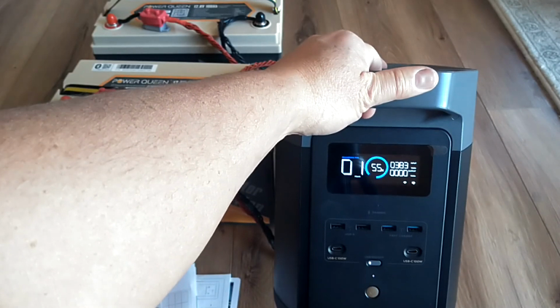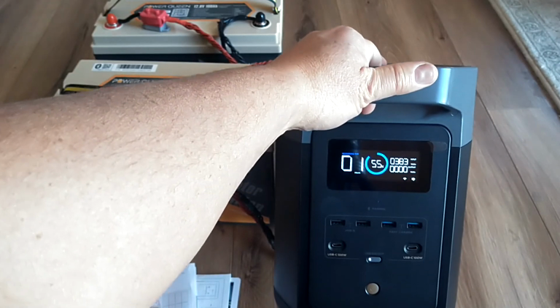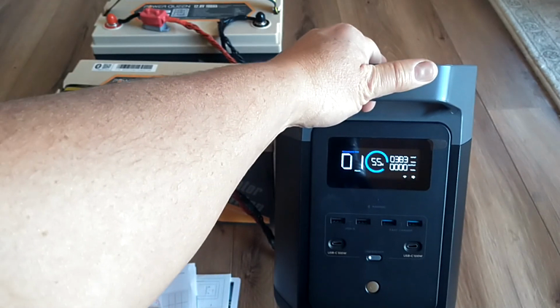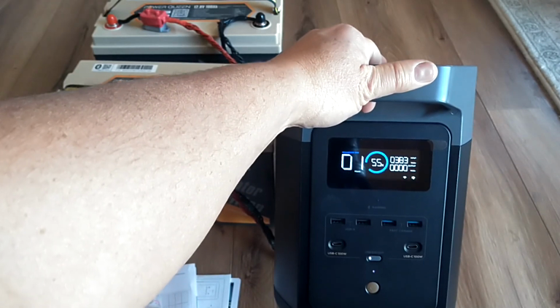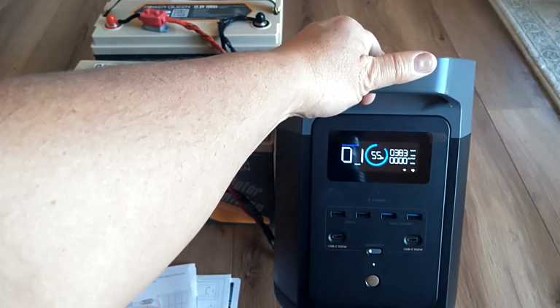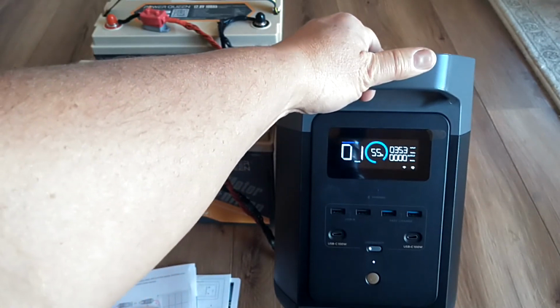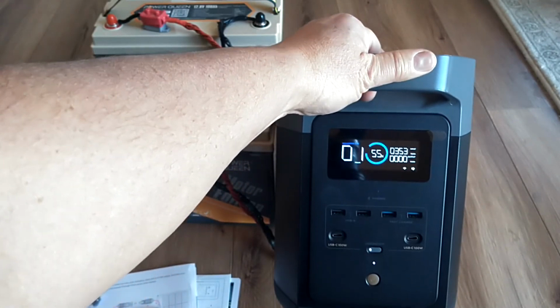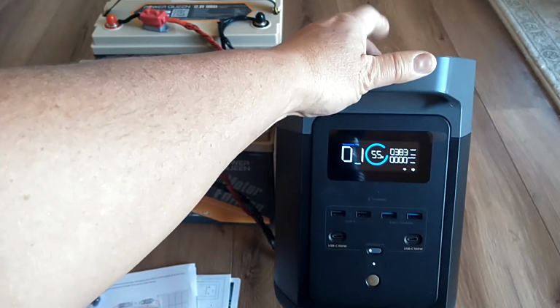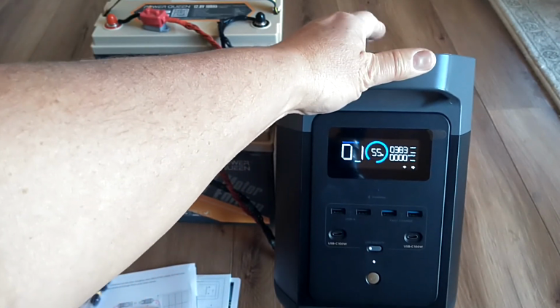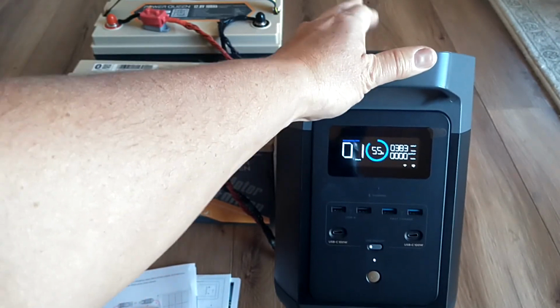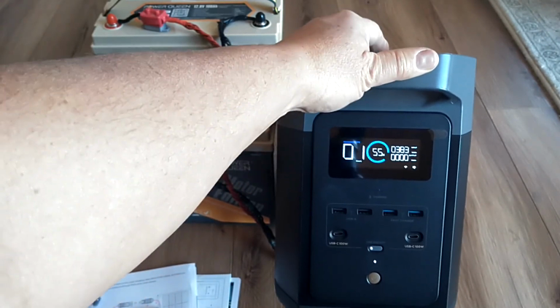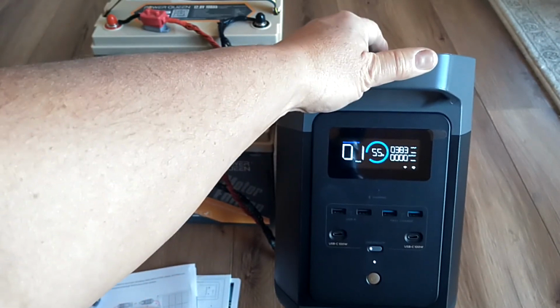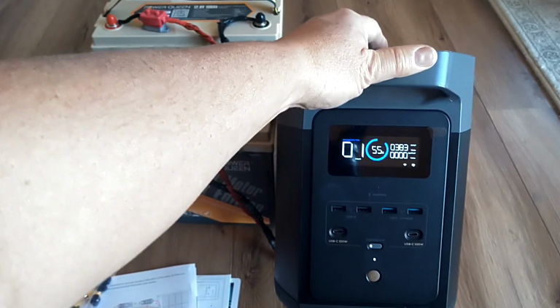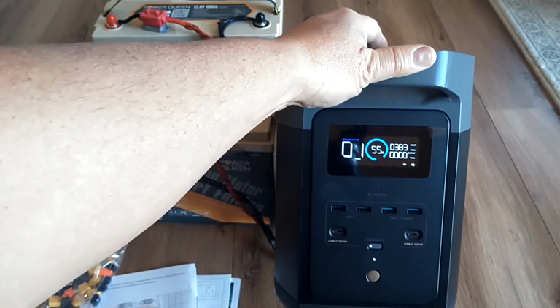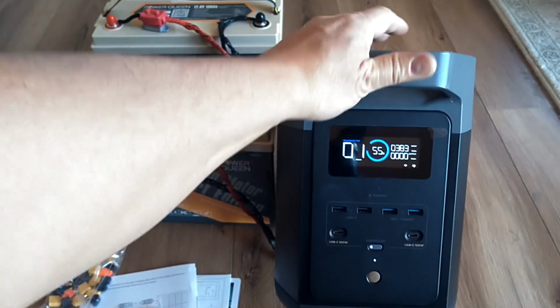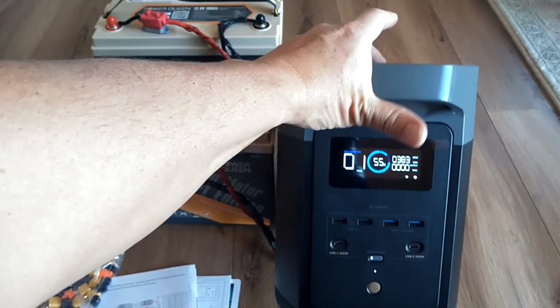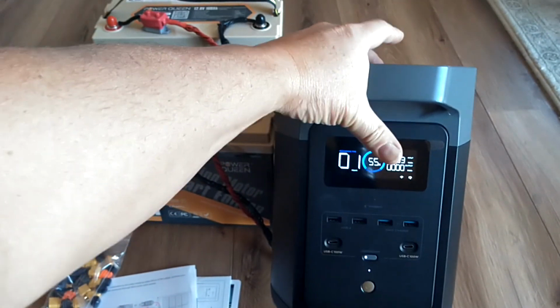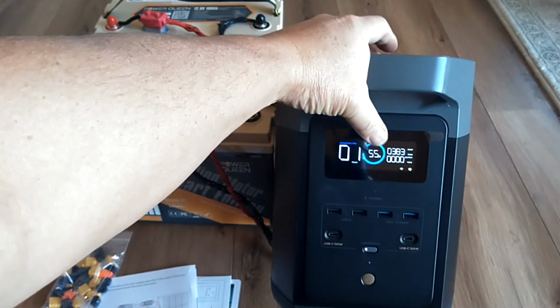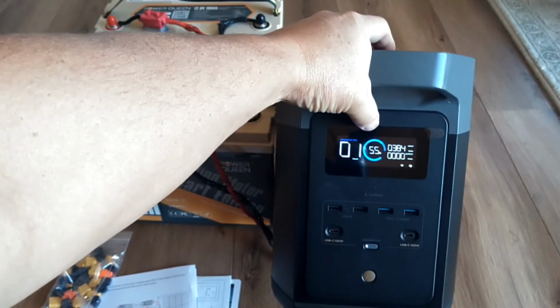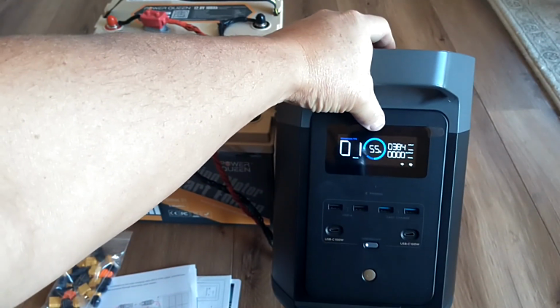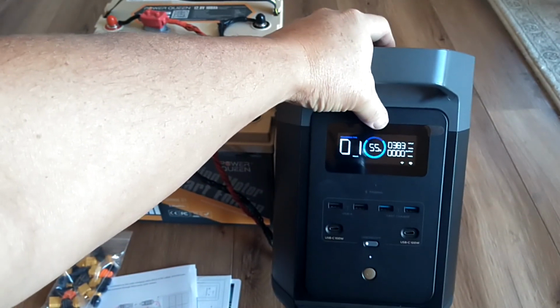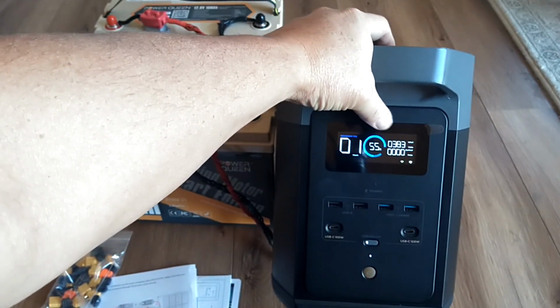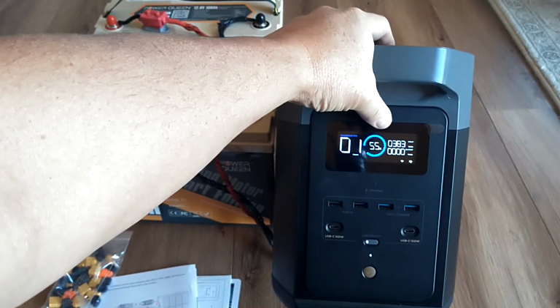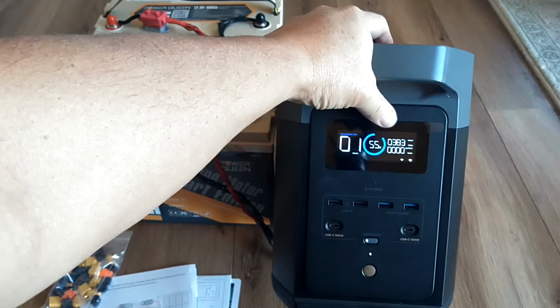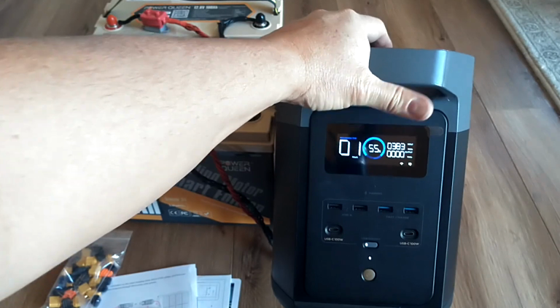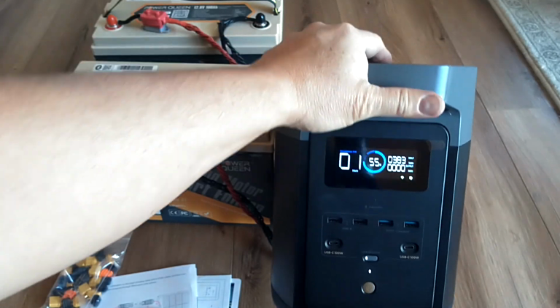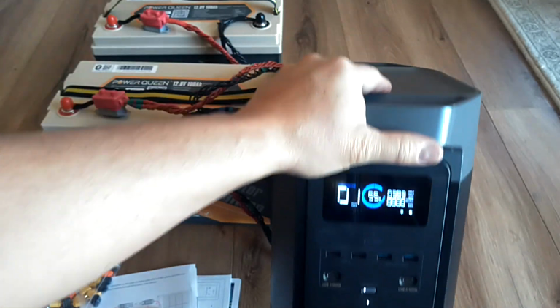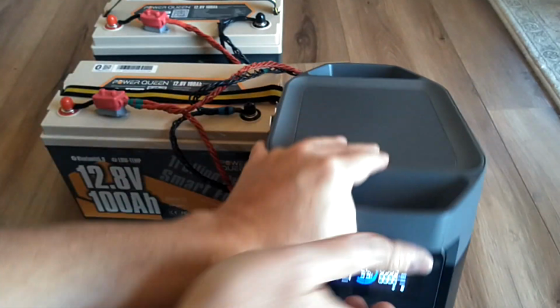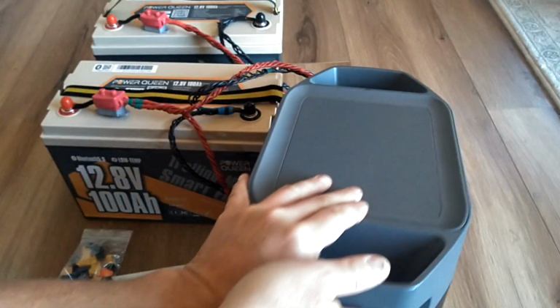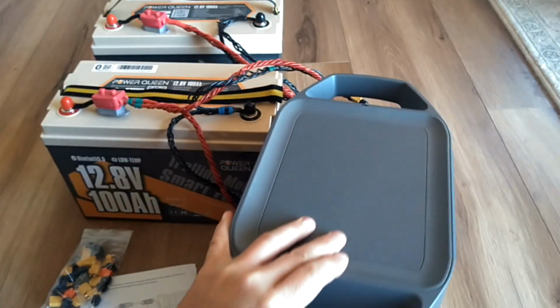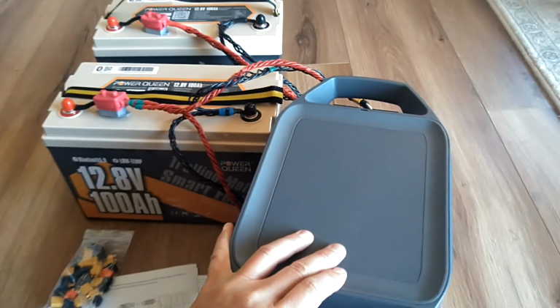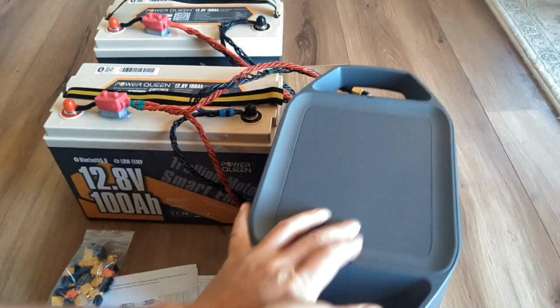That doesn't exceed the 60 volt limit, but it will cap input power at 500 watts on this specific unit.